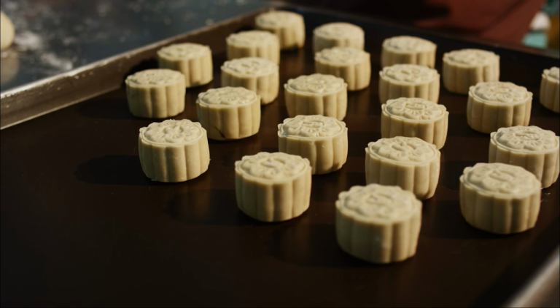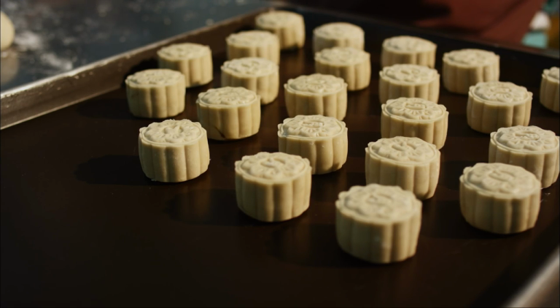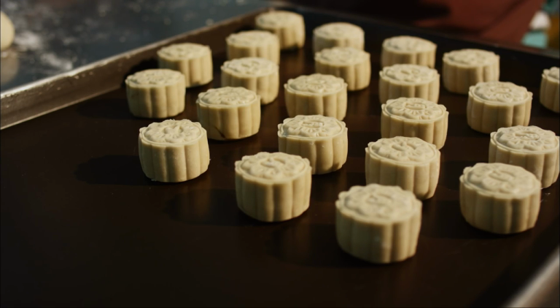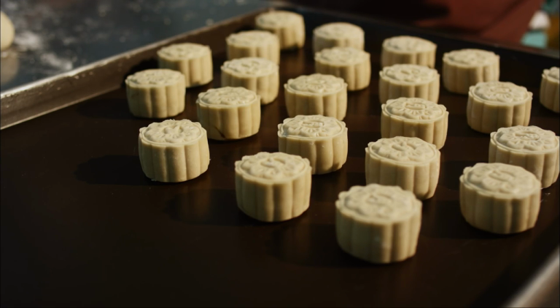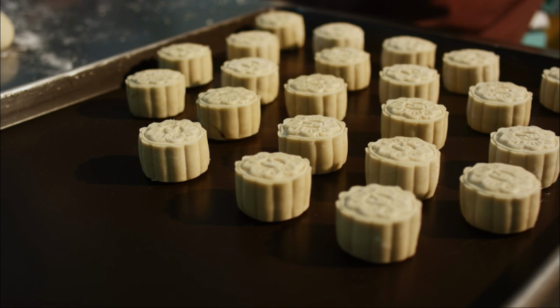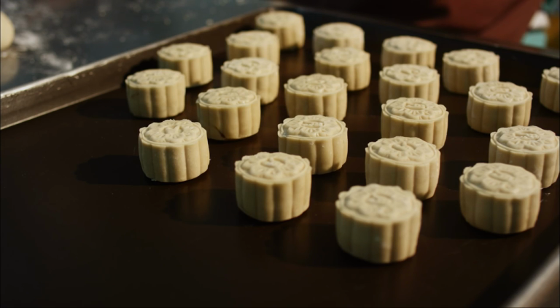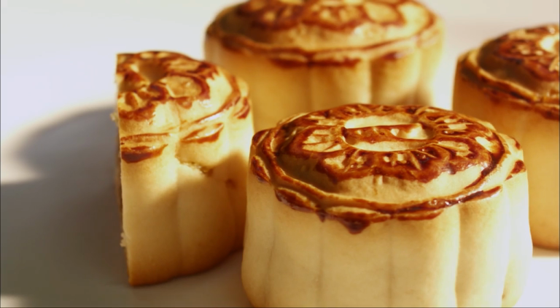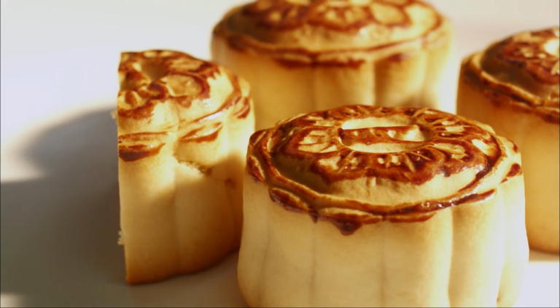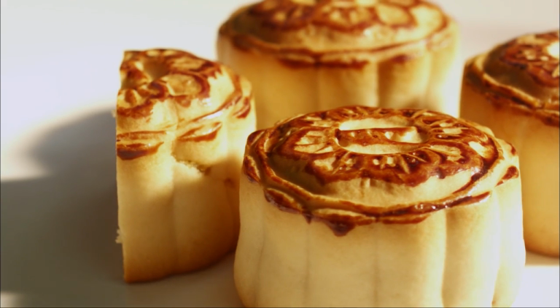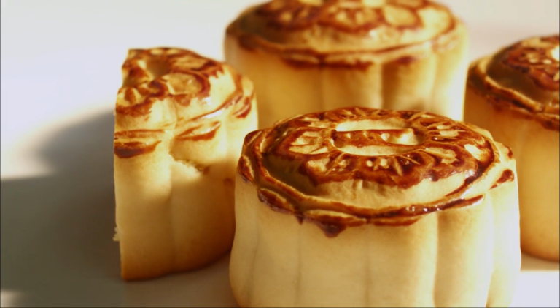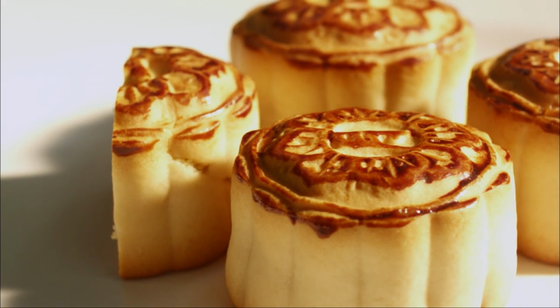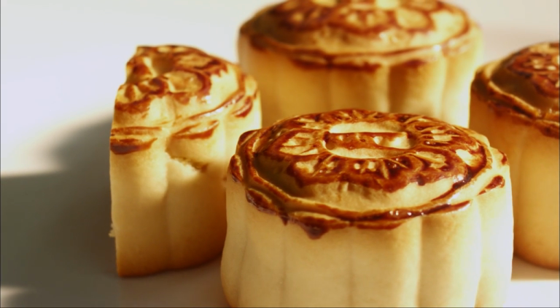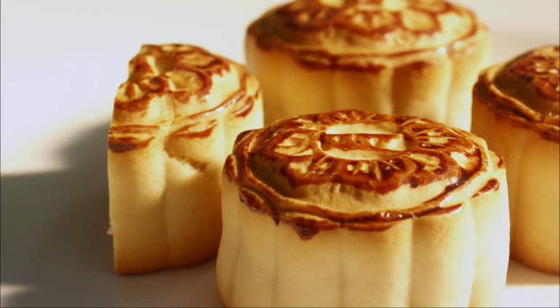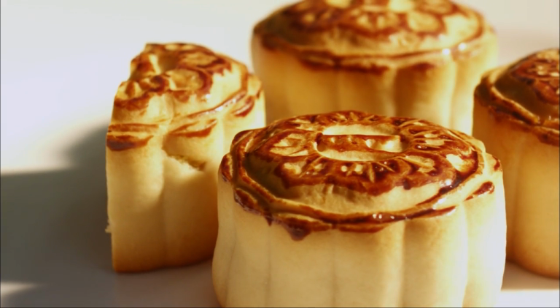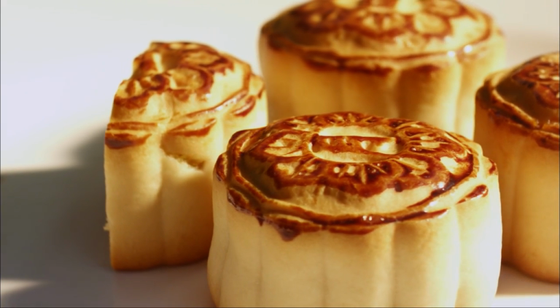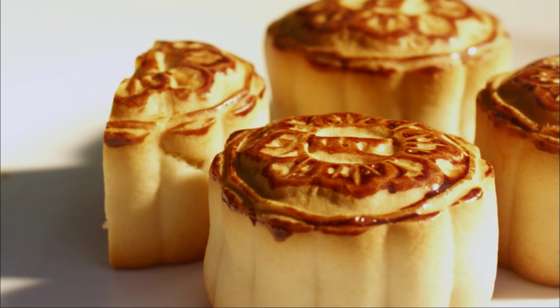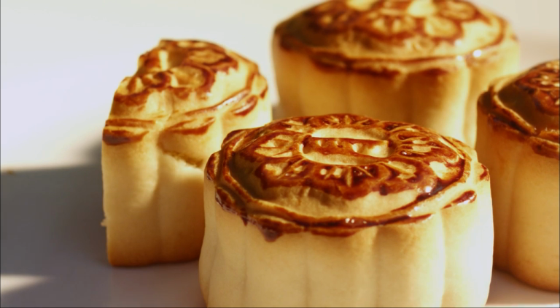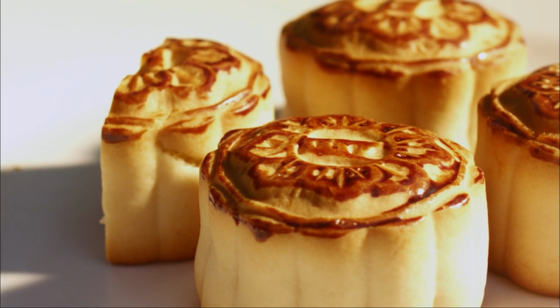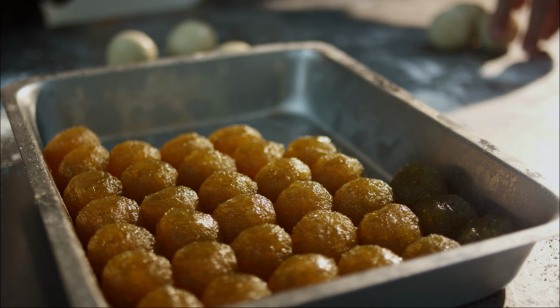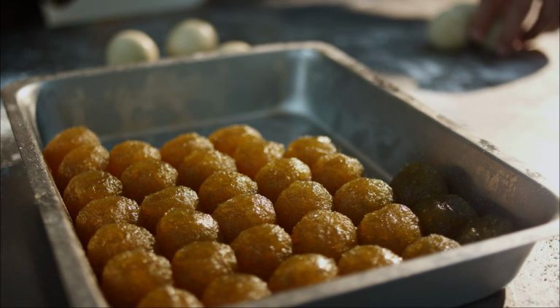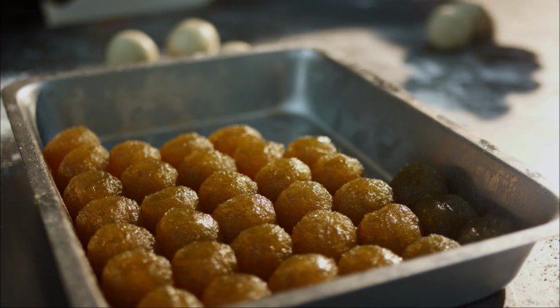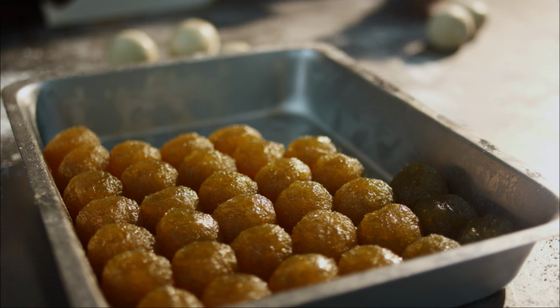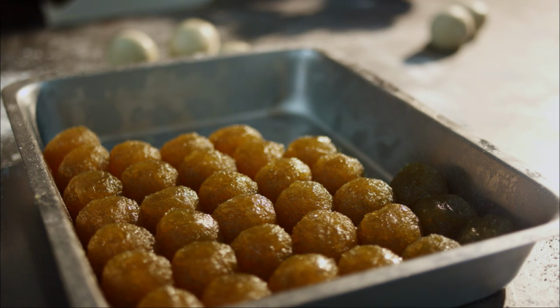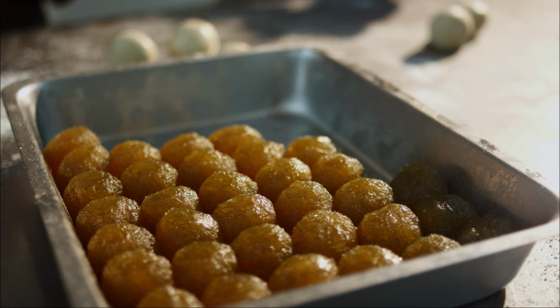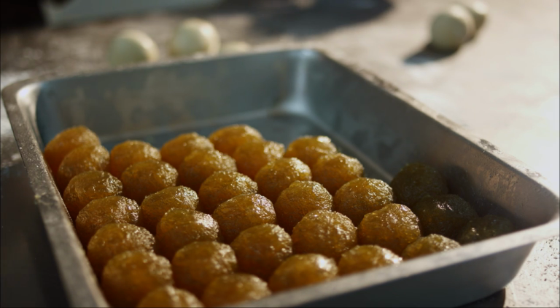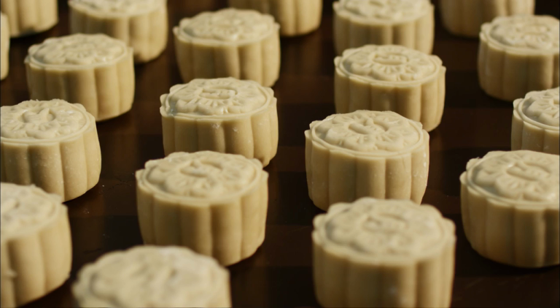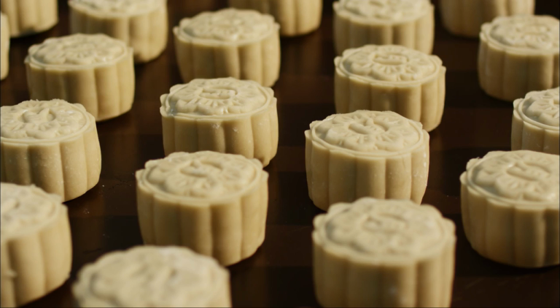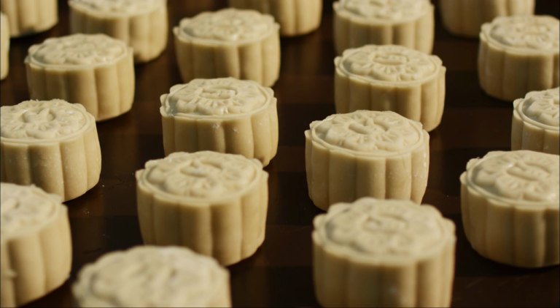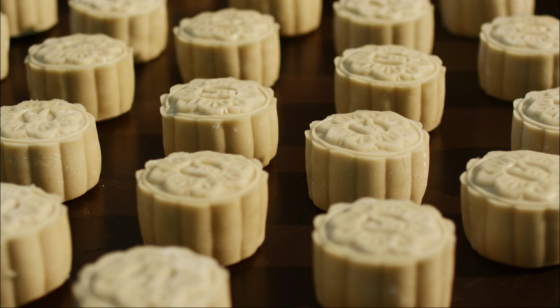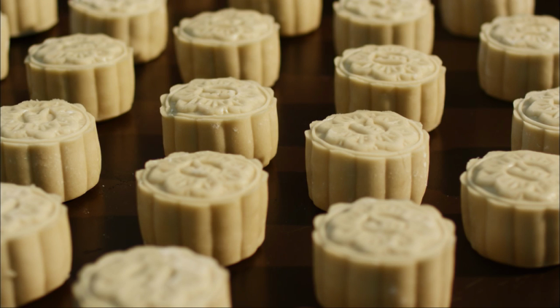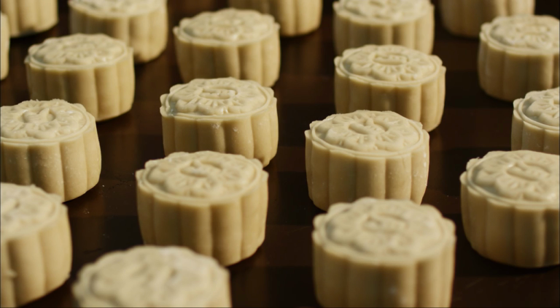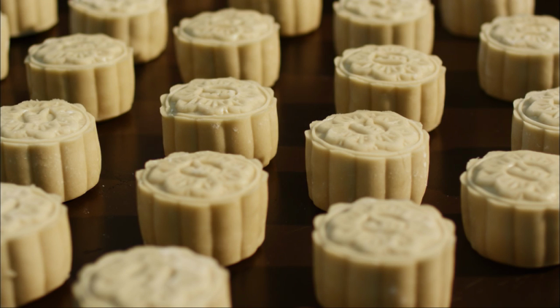People were meant to eat mooncakes and pomelos separately during the moon festival, but now that you've combined the two, they will only need to eat your mooncake. That's right.